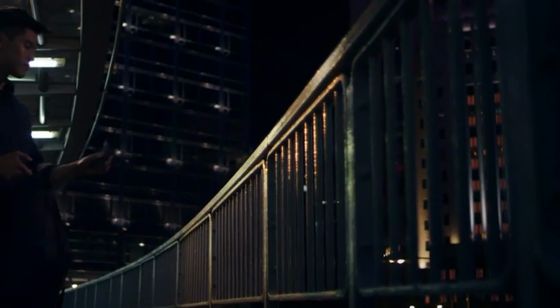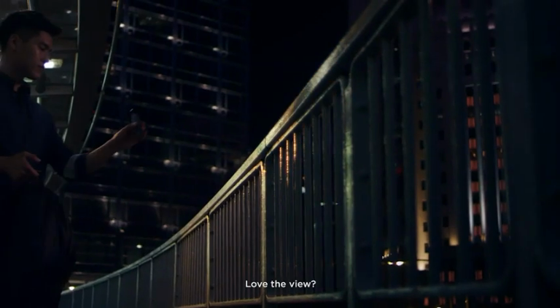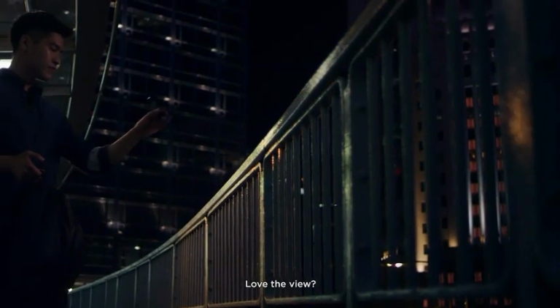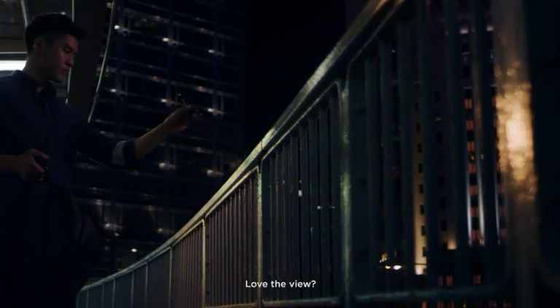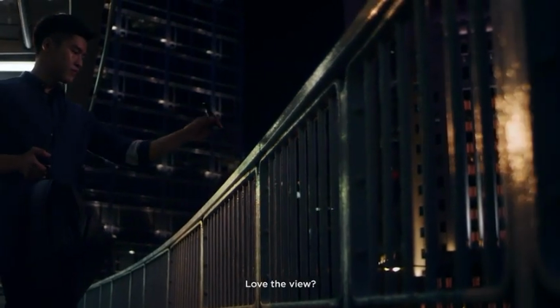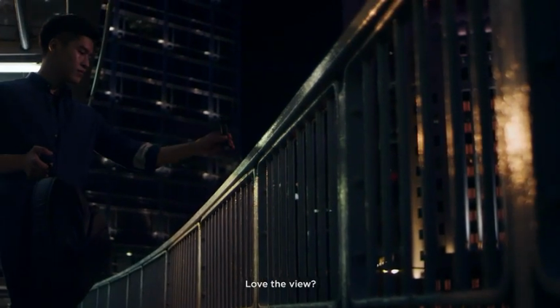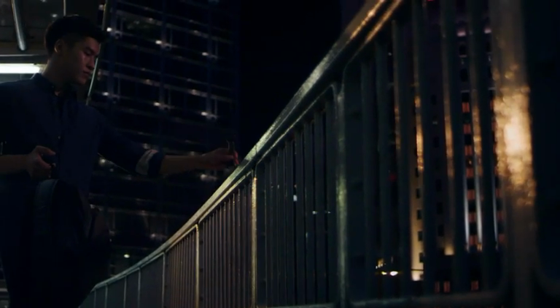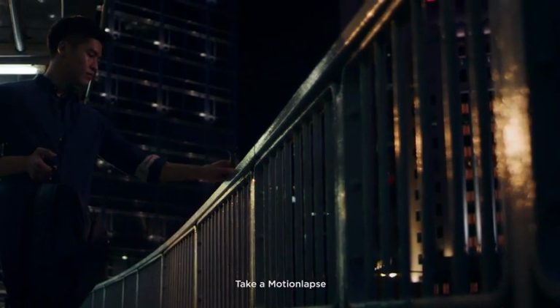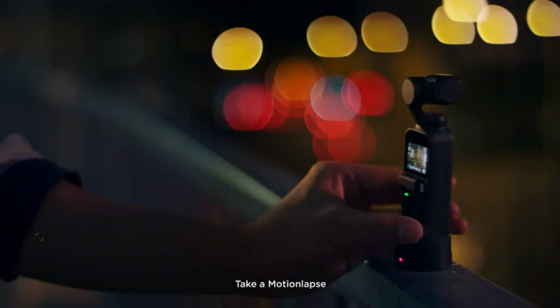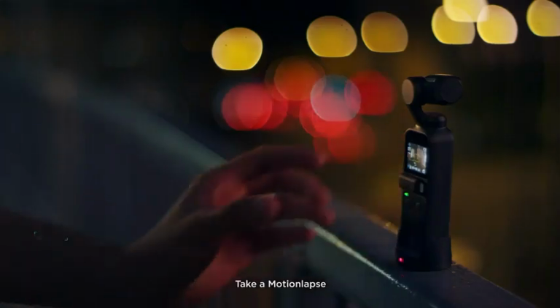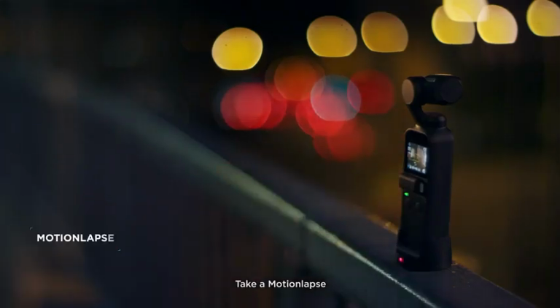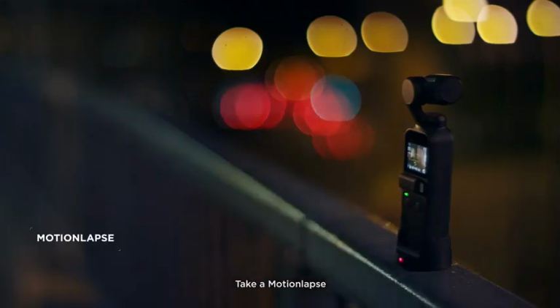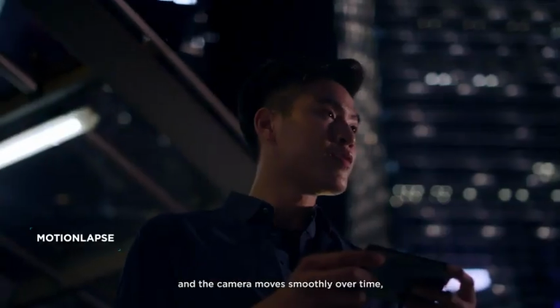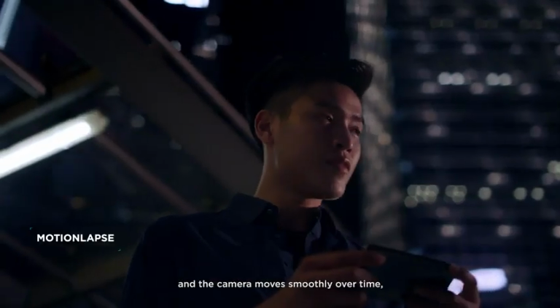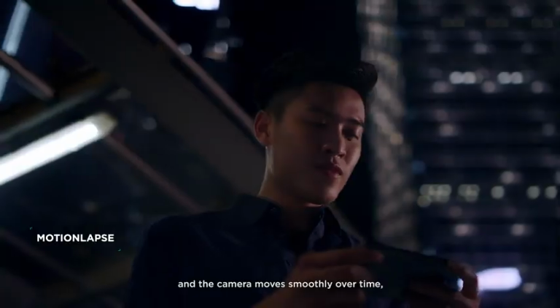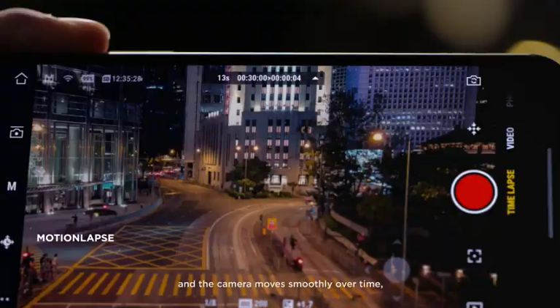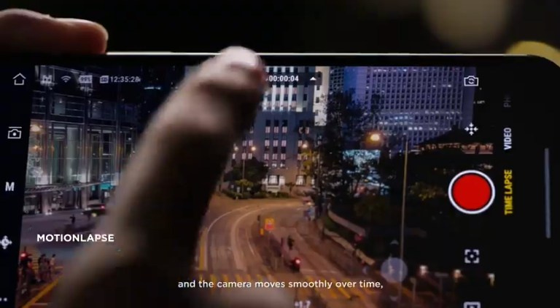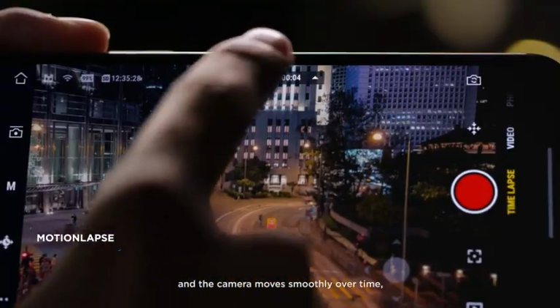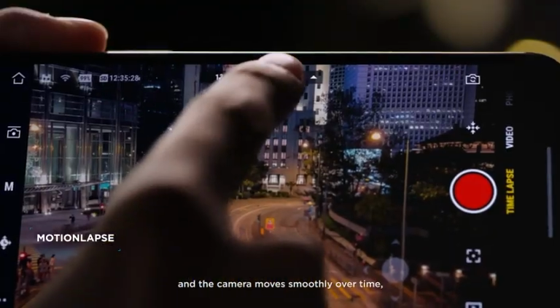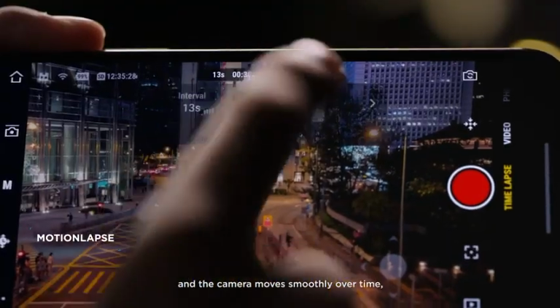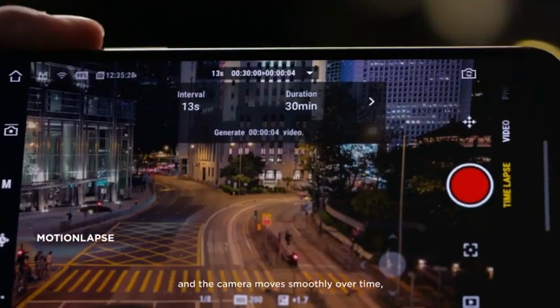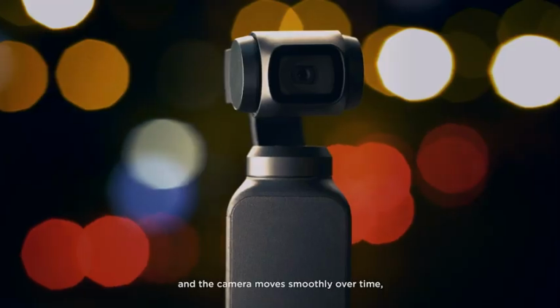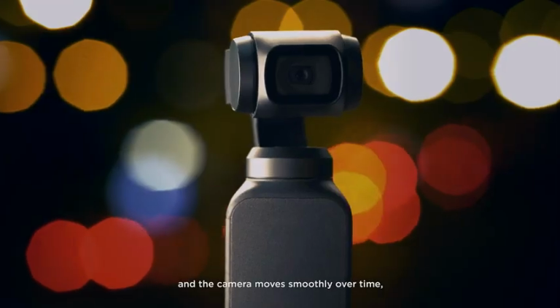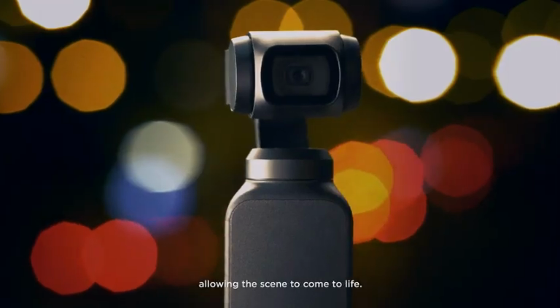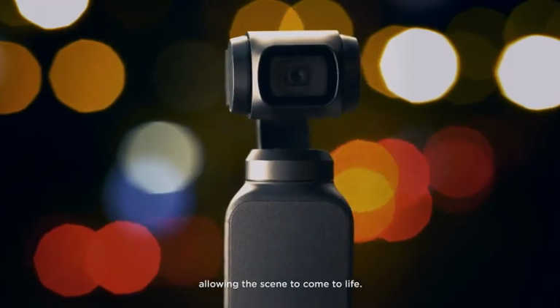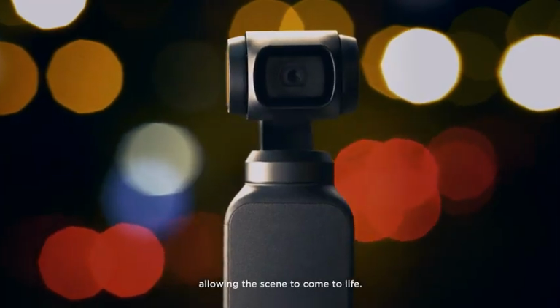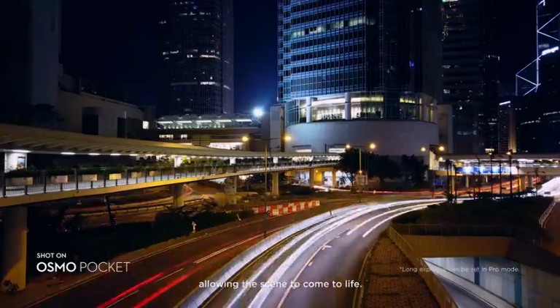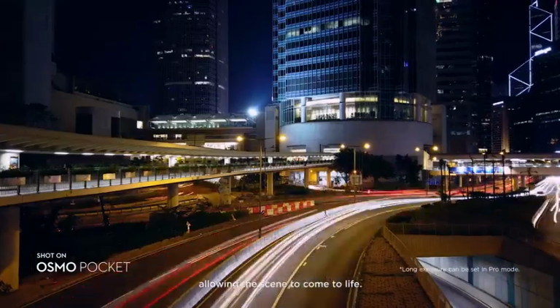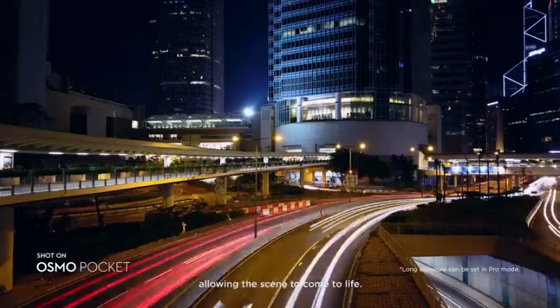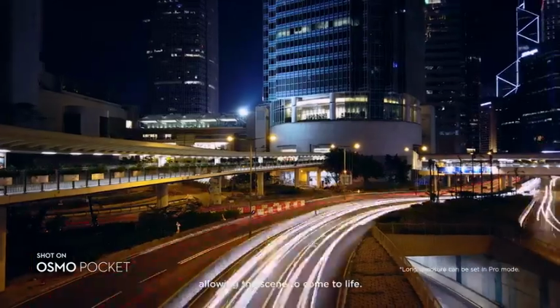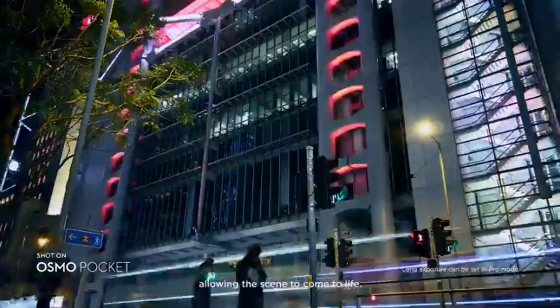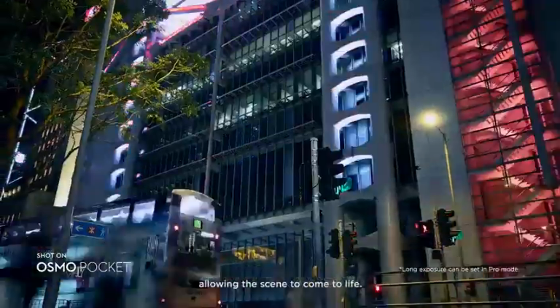Love the view? Take a motion lapse and the camera moves smoothly over time, allowing the scene to come to life.